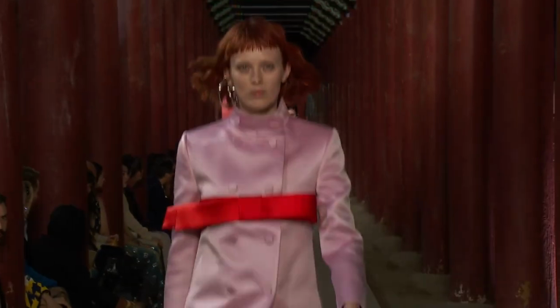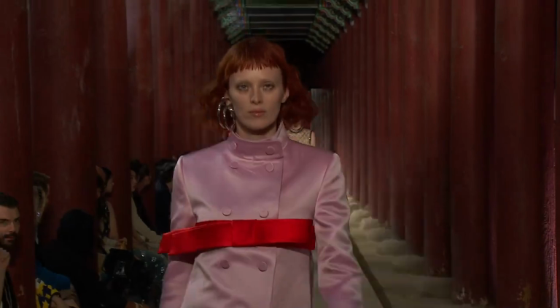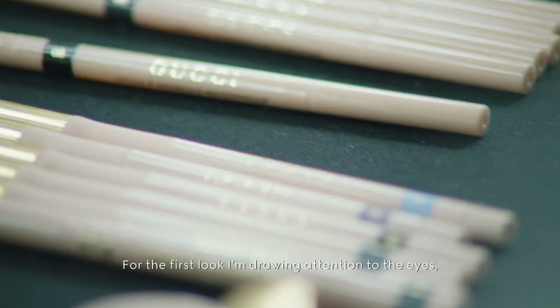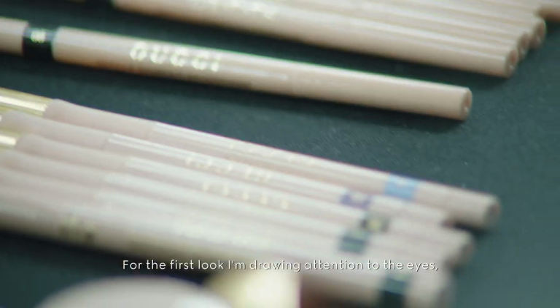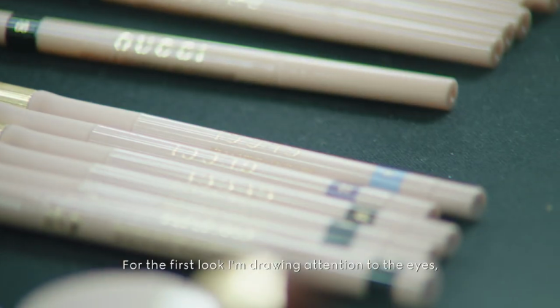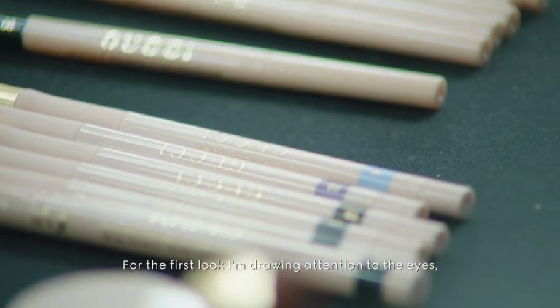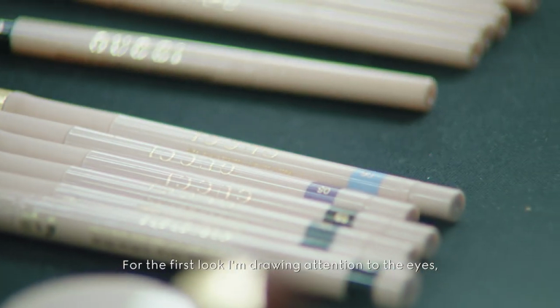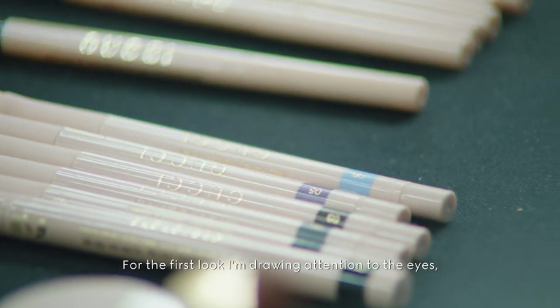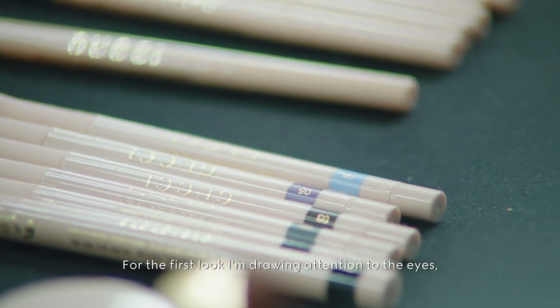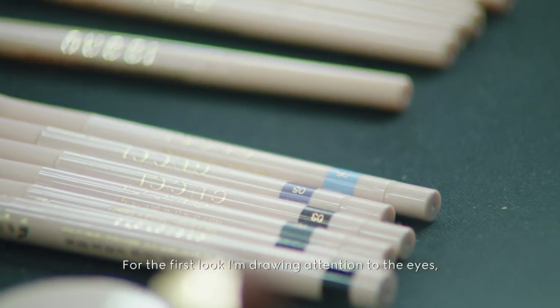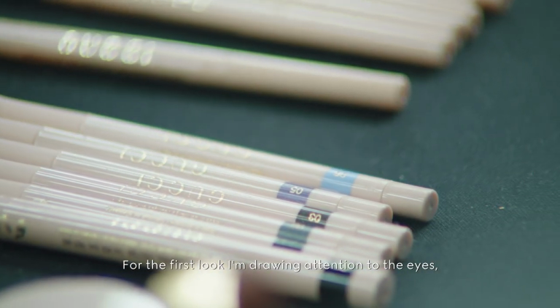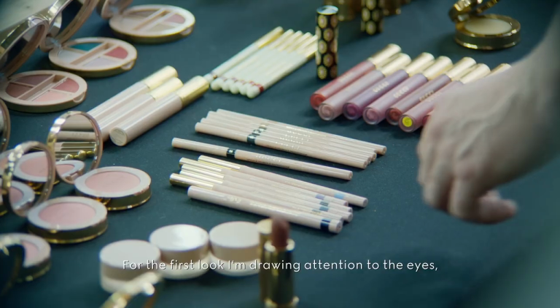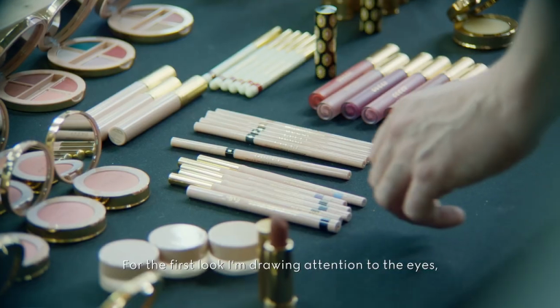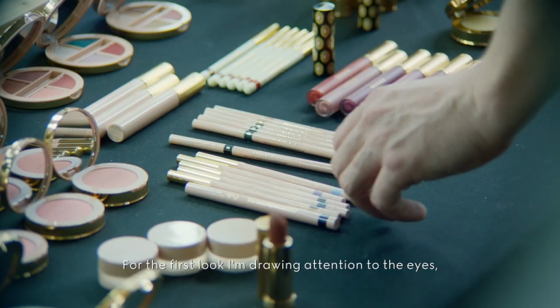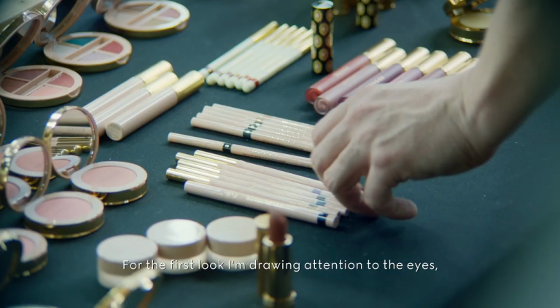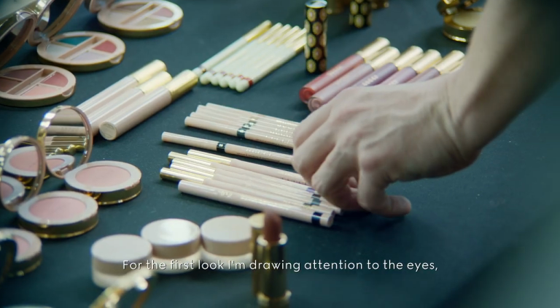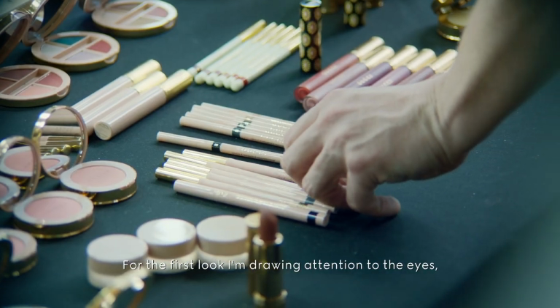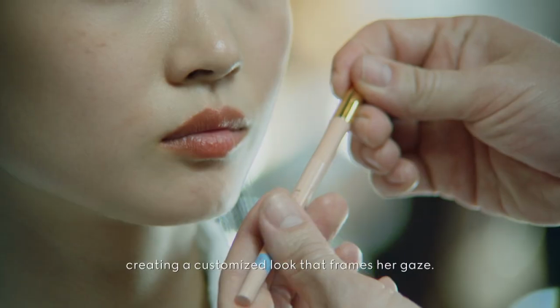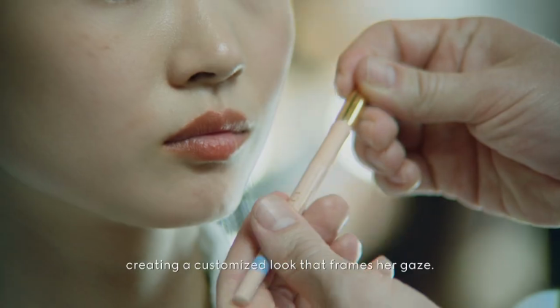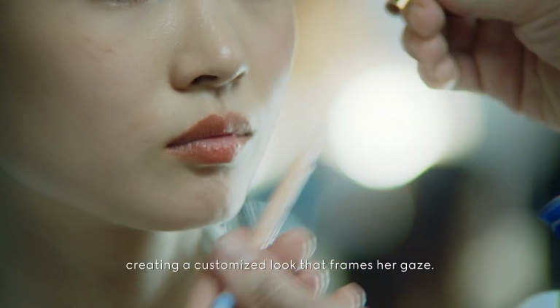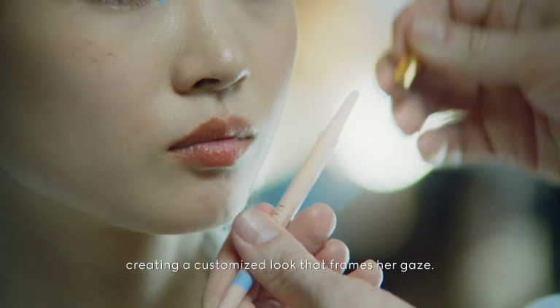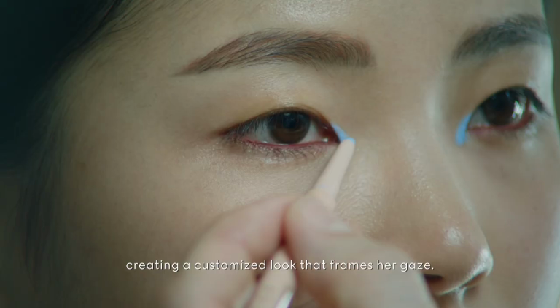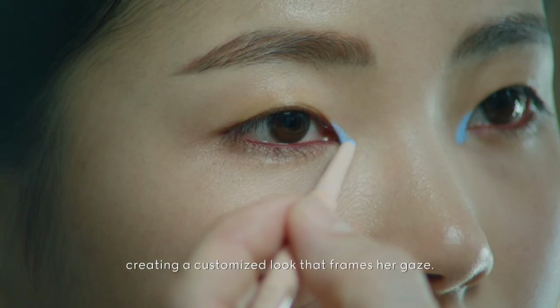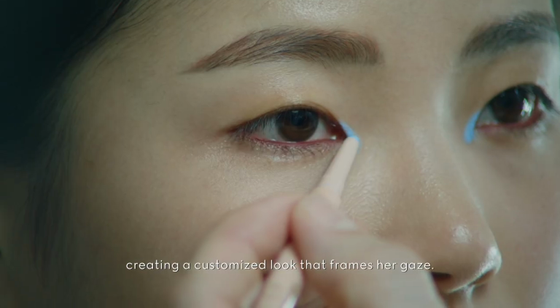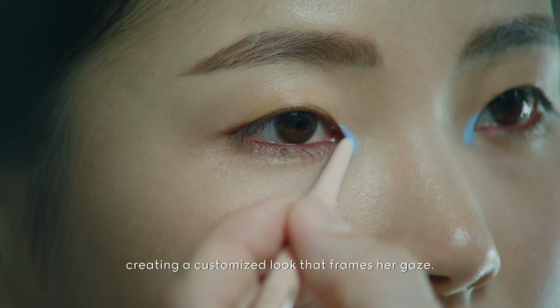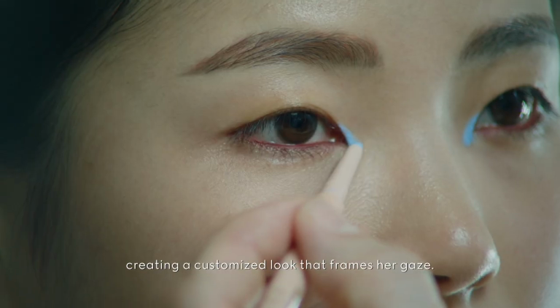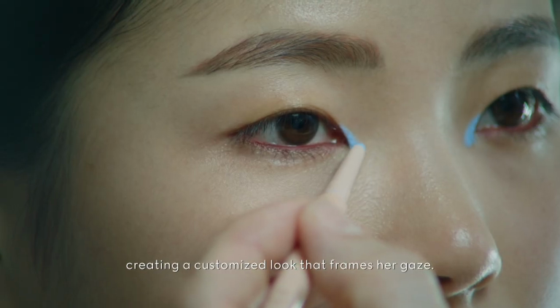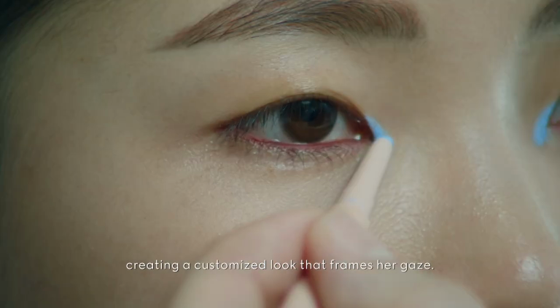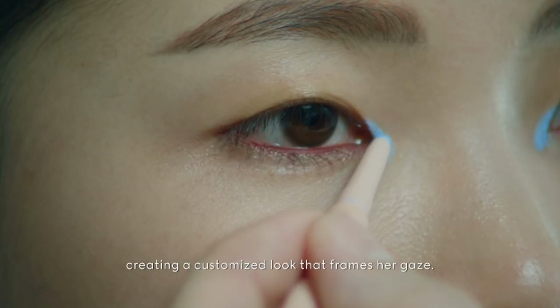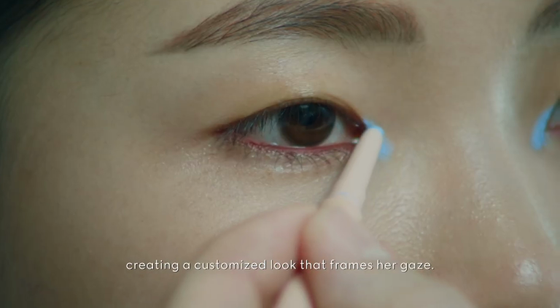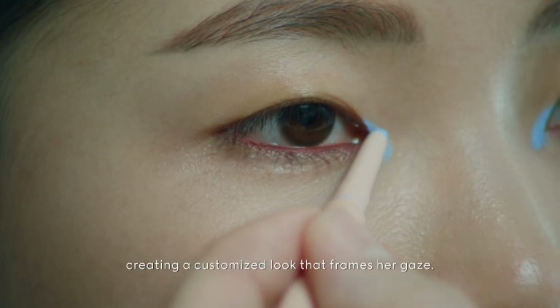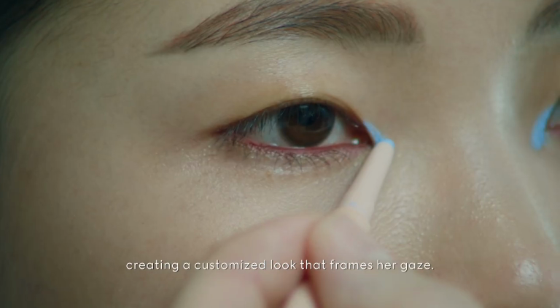For the first look, I'm drawing attention to the eyes, creating a customized look that frames her gaze.